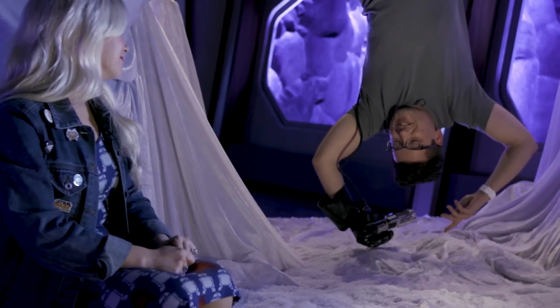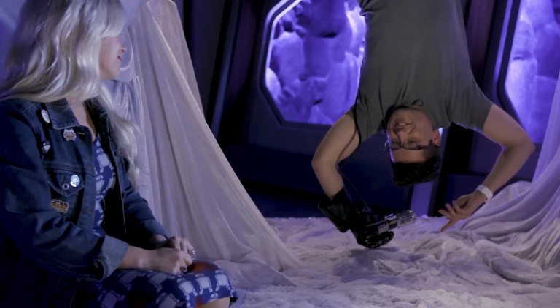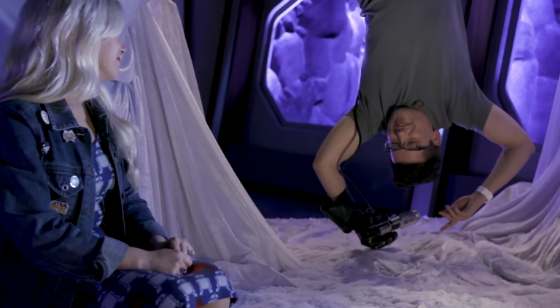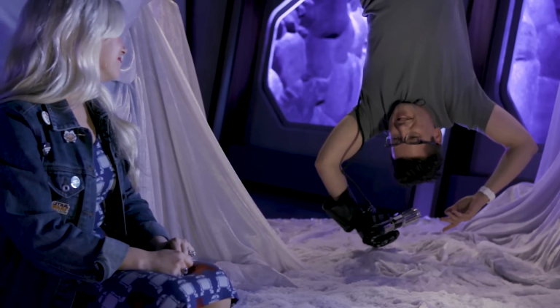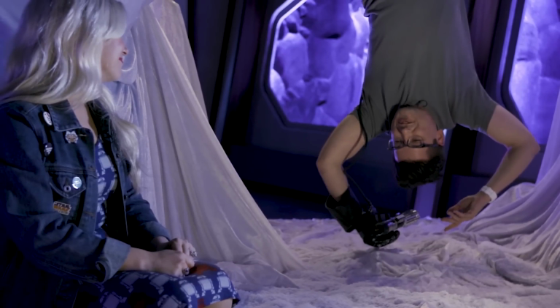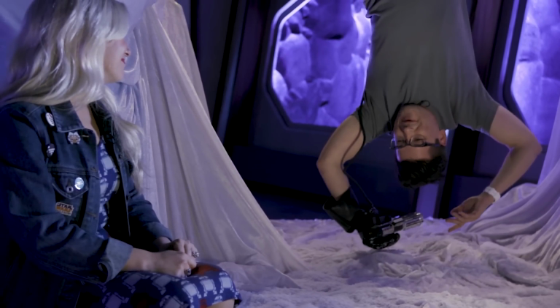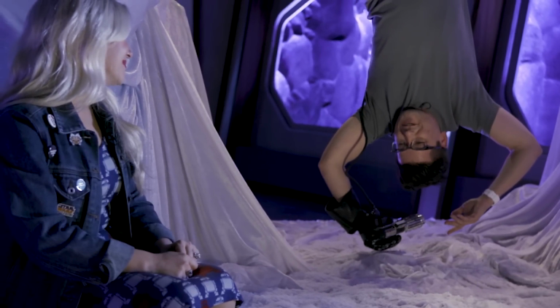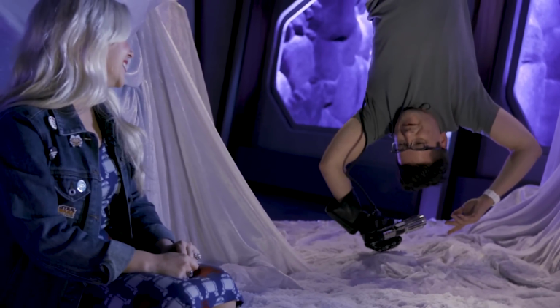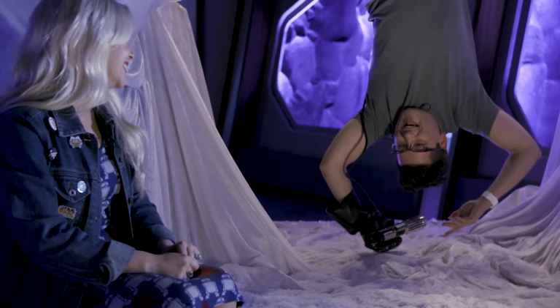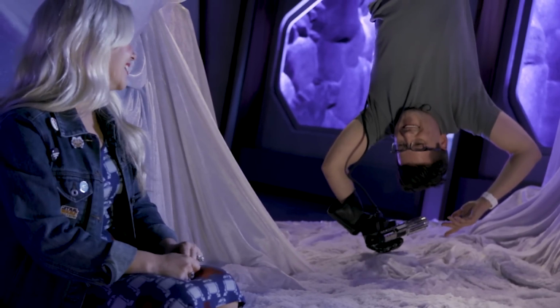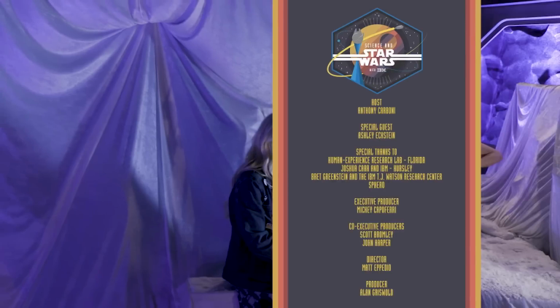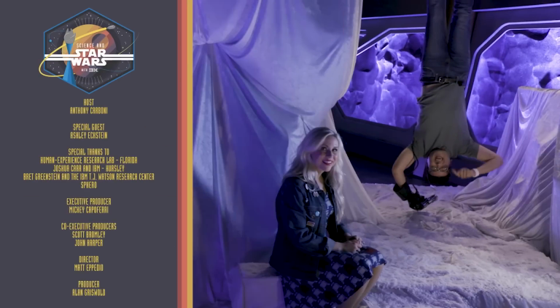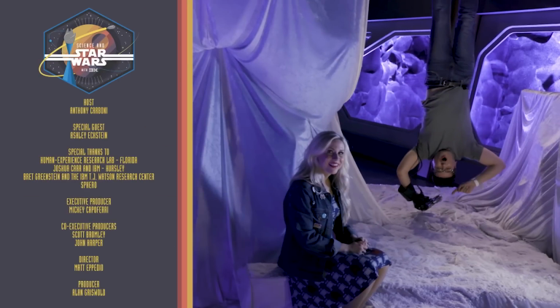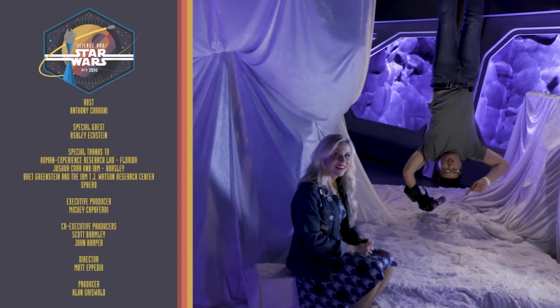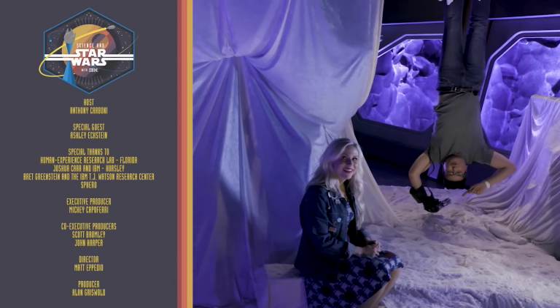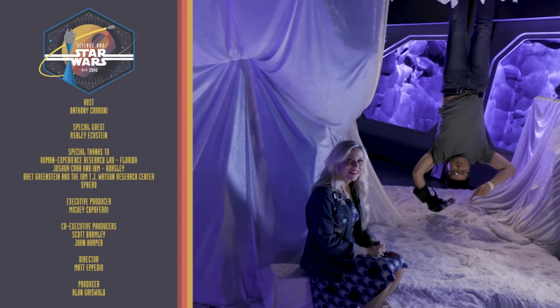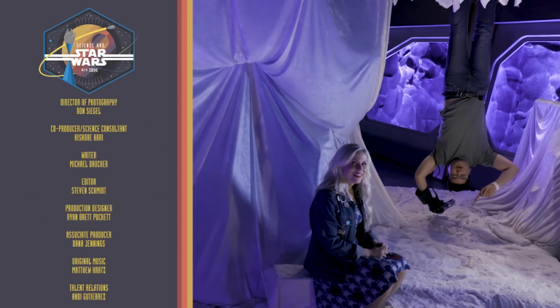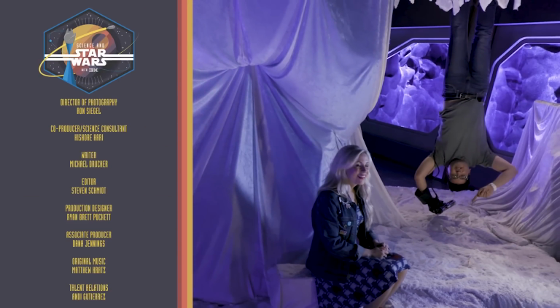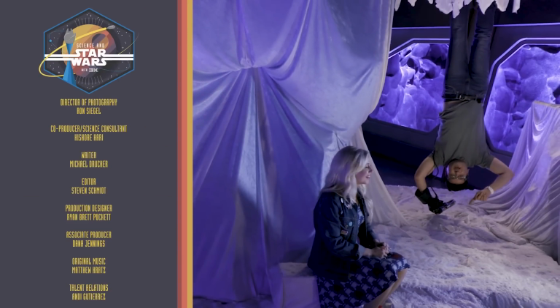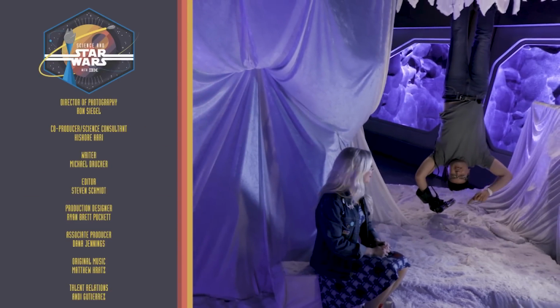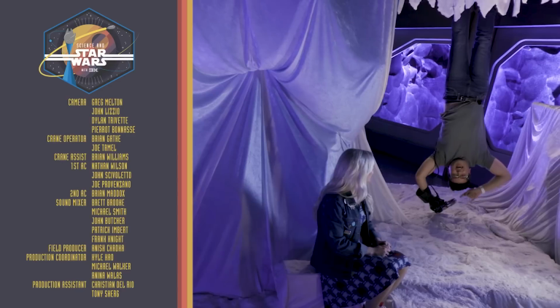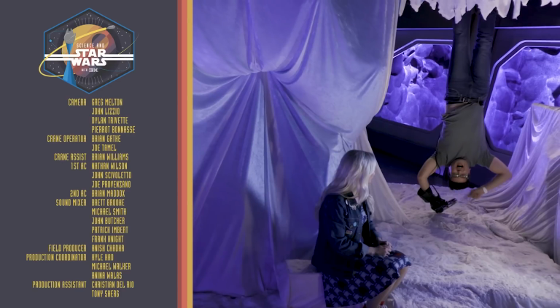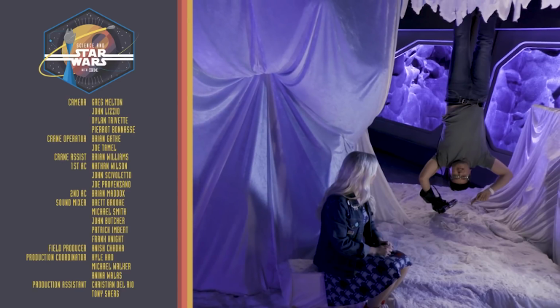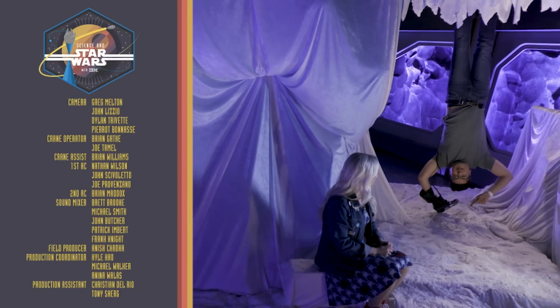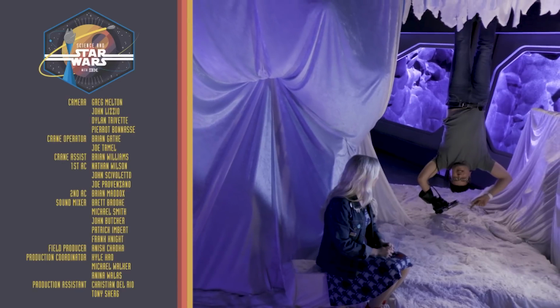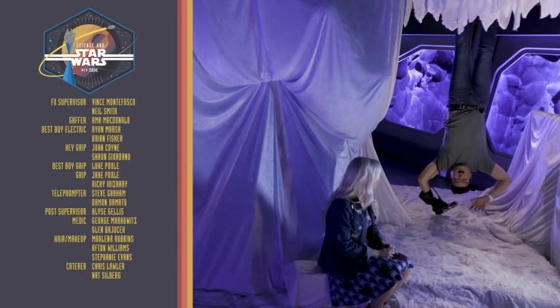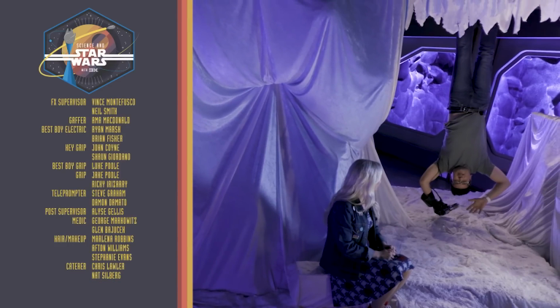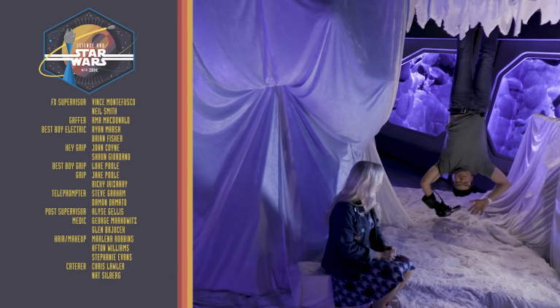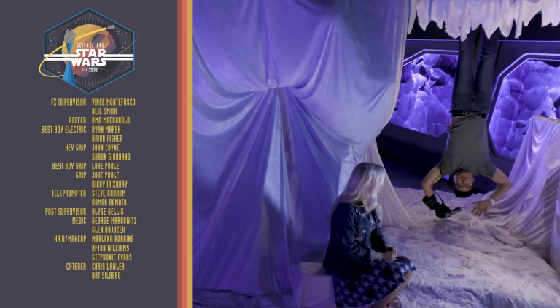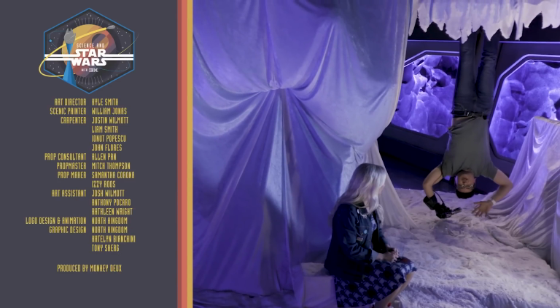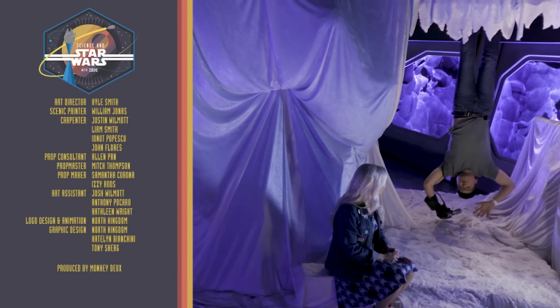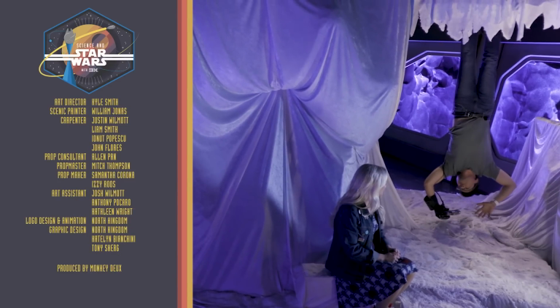Ashley Eckstein, thank you so much for coming by. You can watch all of the rest of our videos at IBM.com/StarWars.